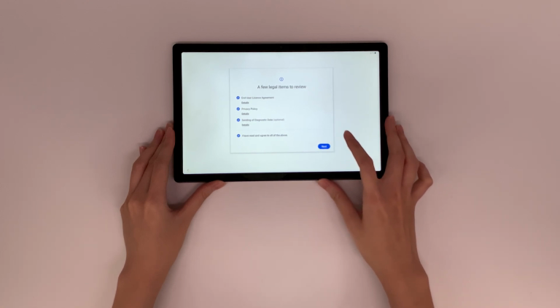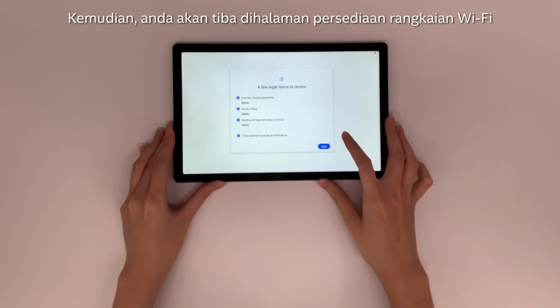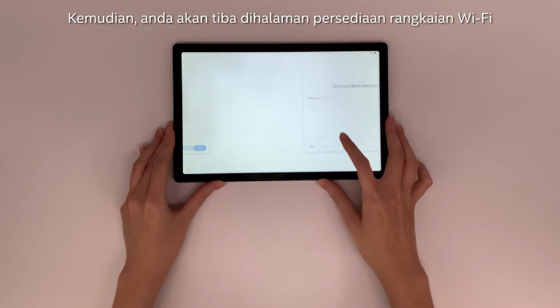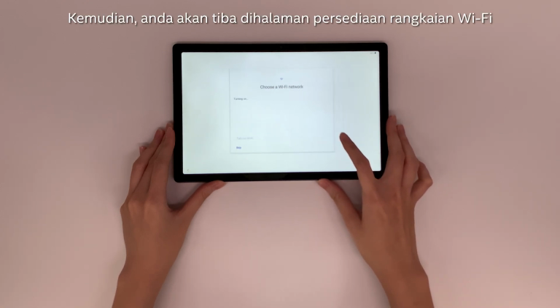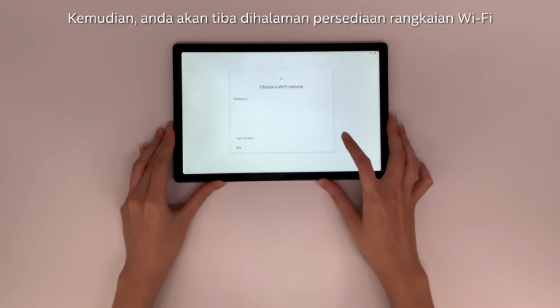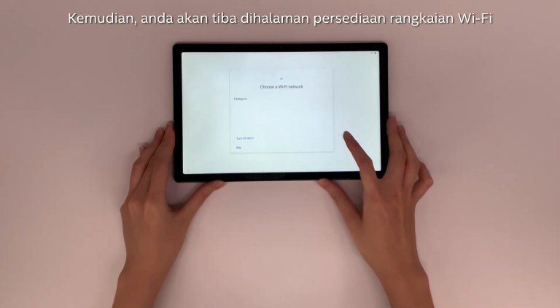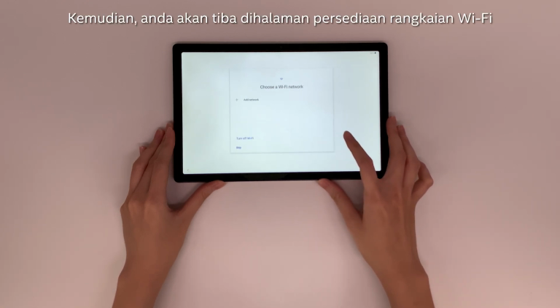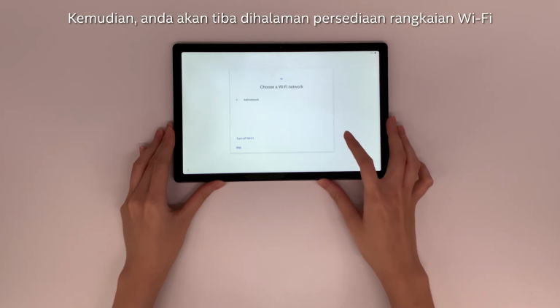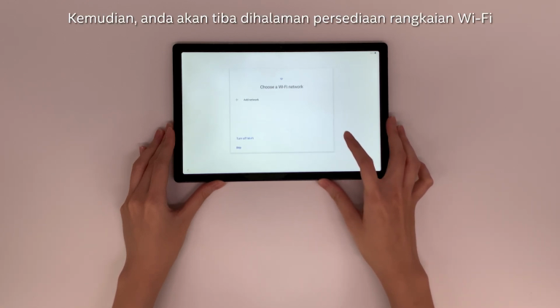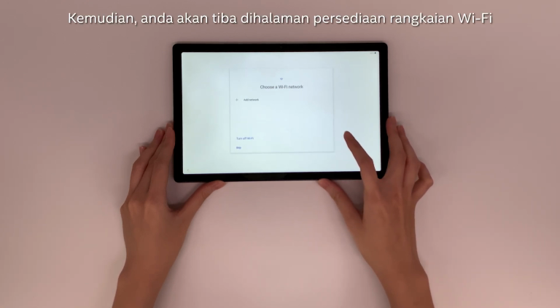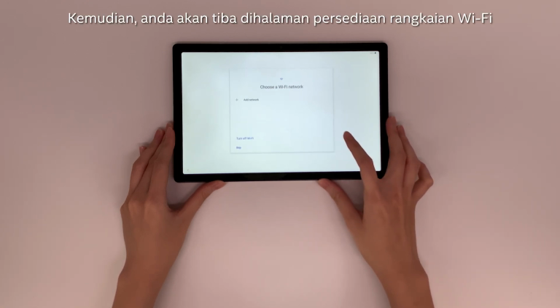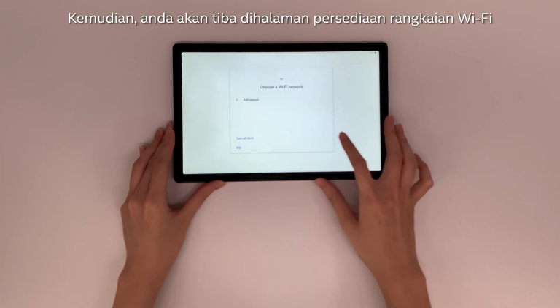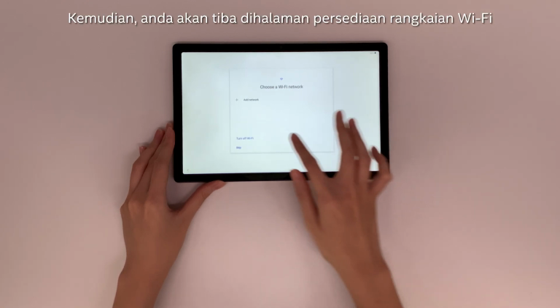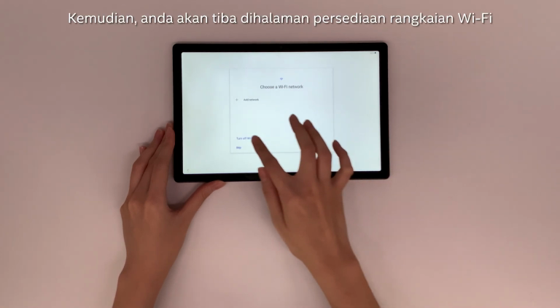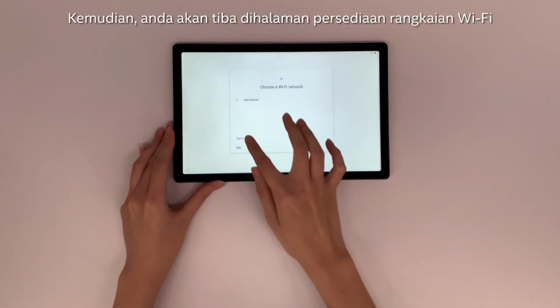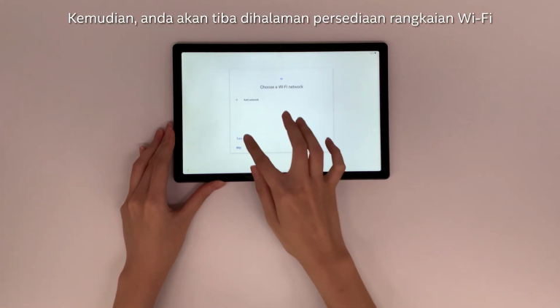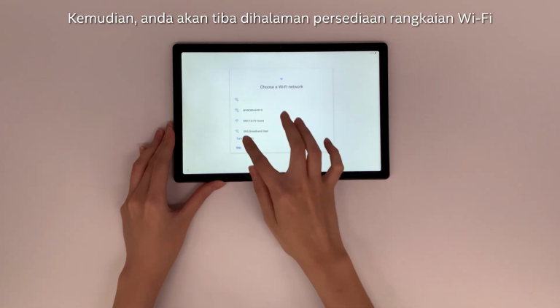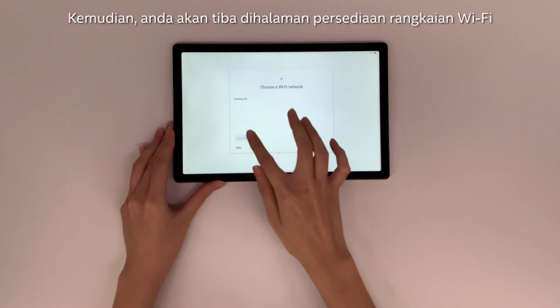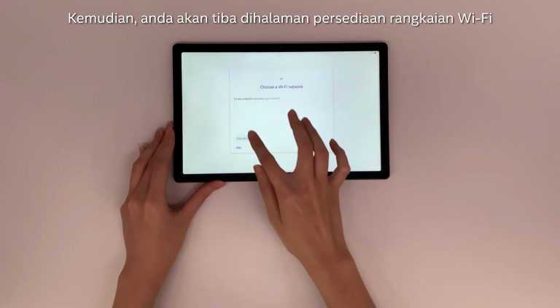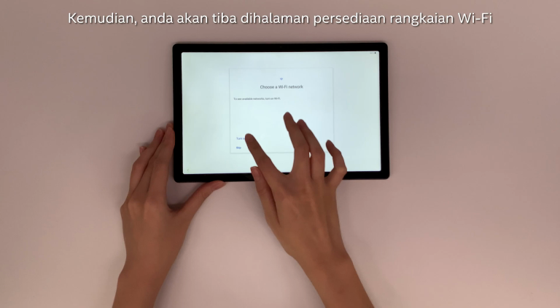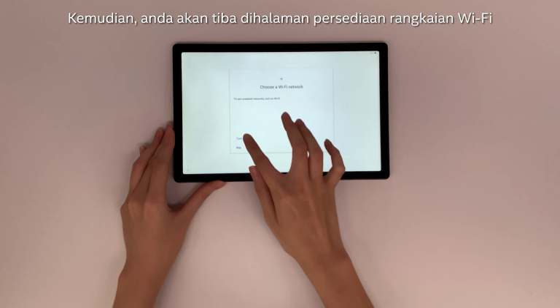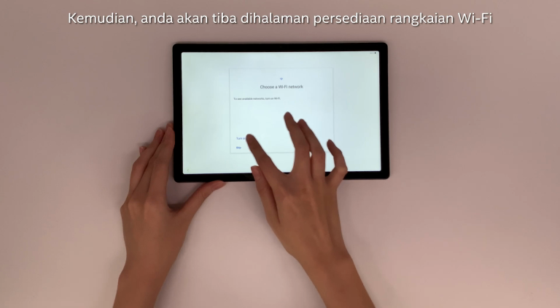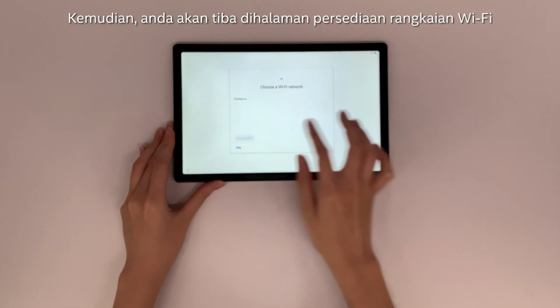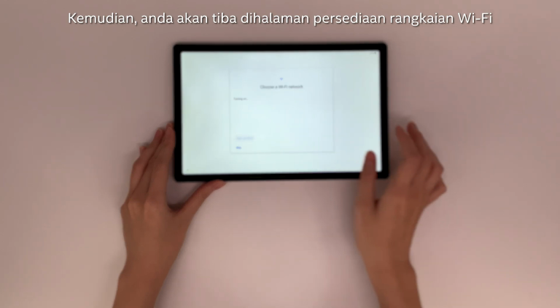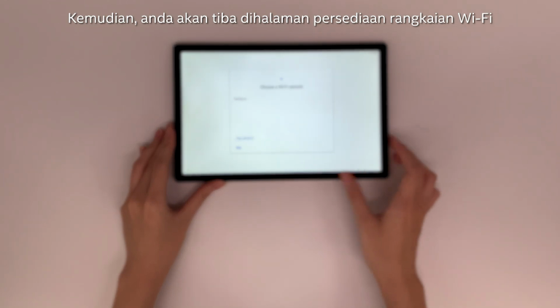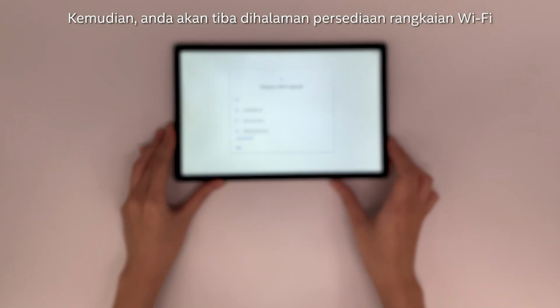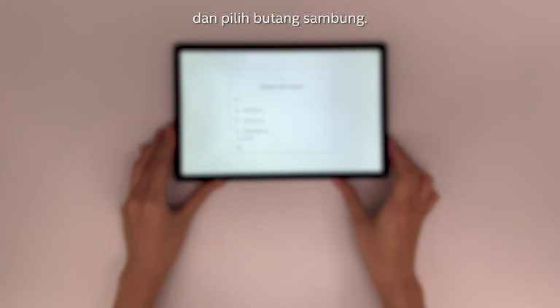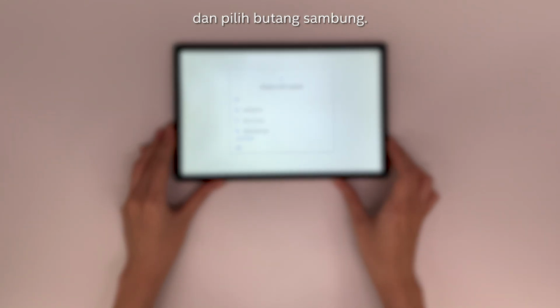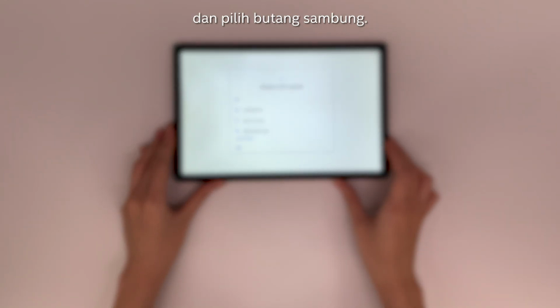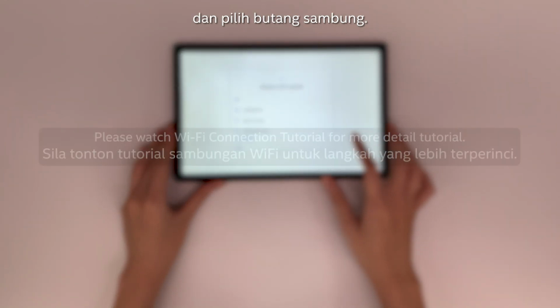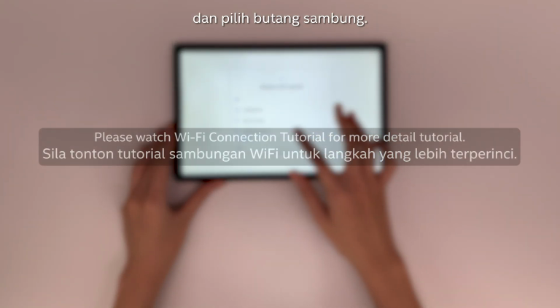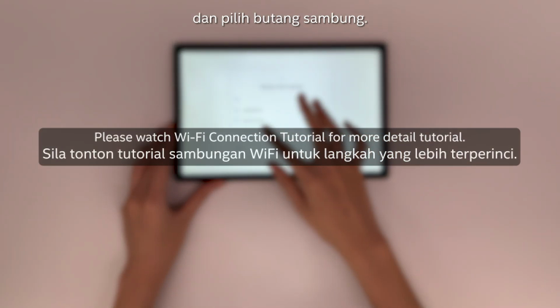Then you reach the Wi-Fi network setup page and choose Connect.